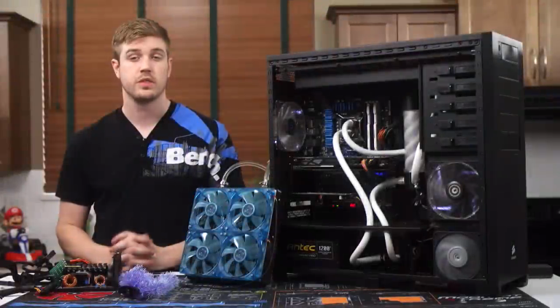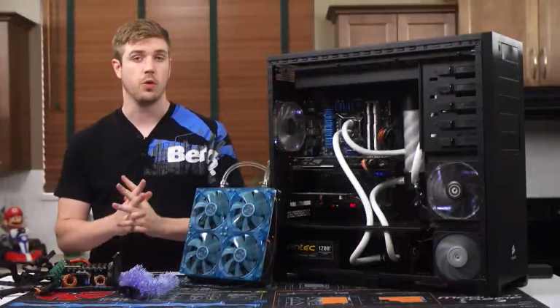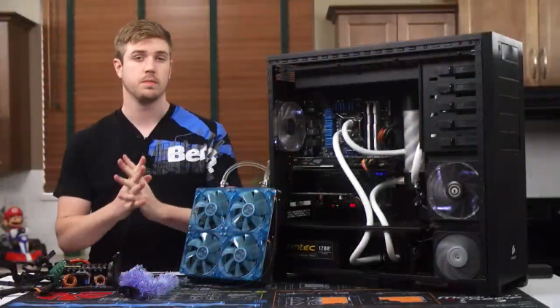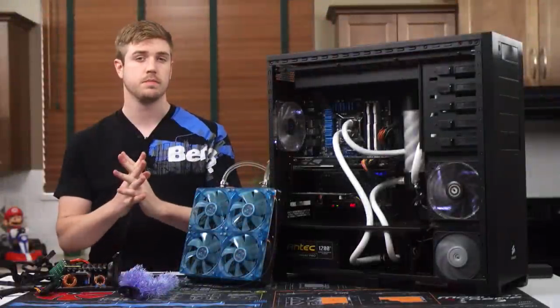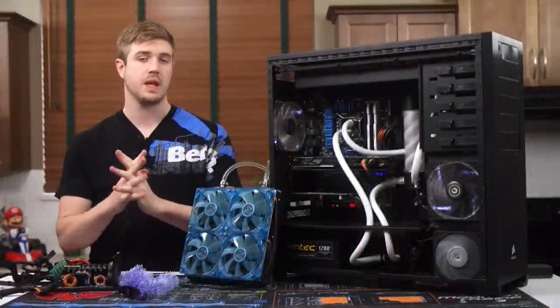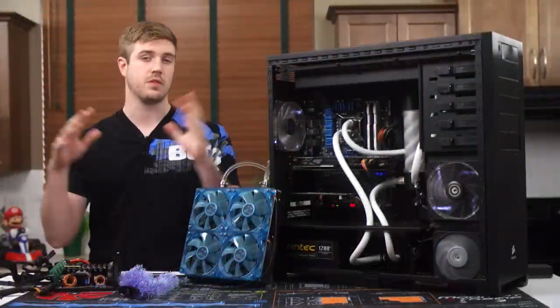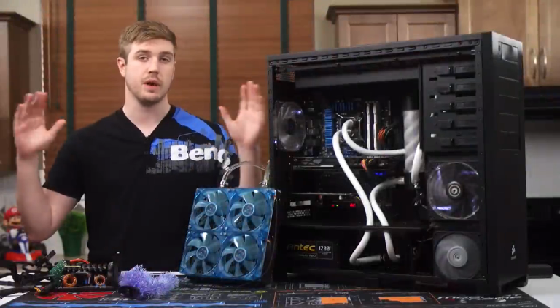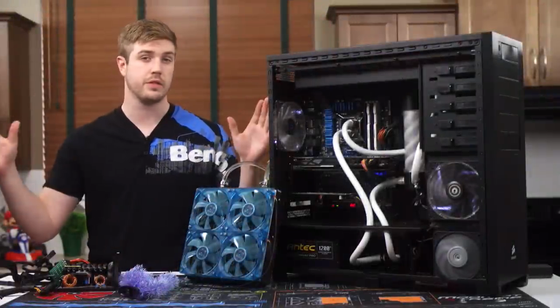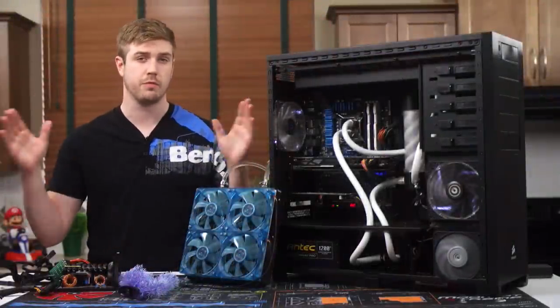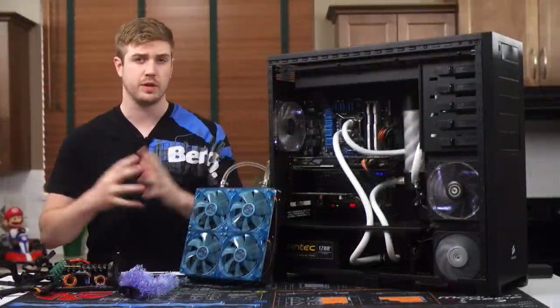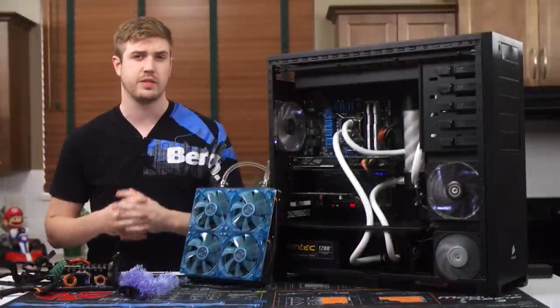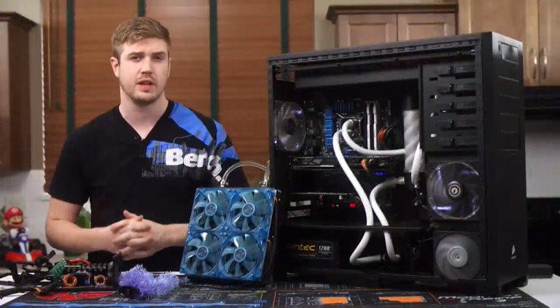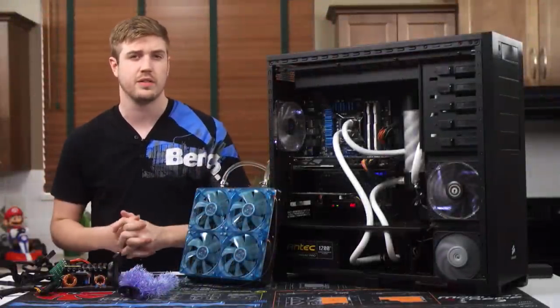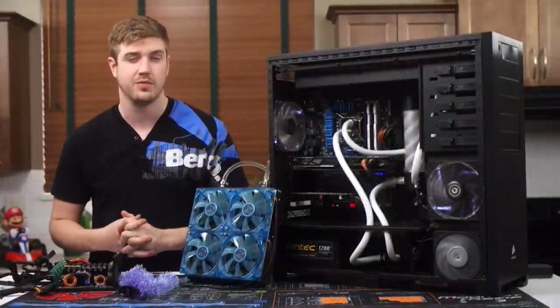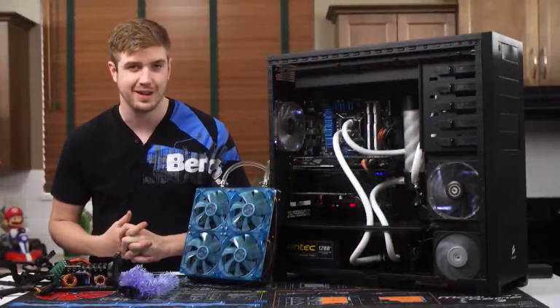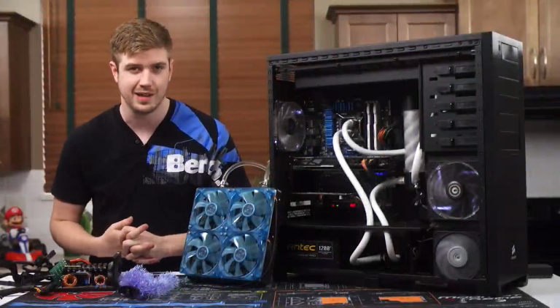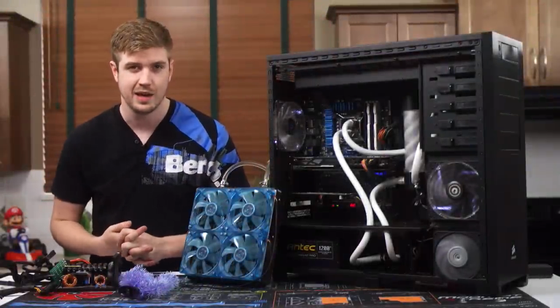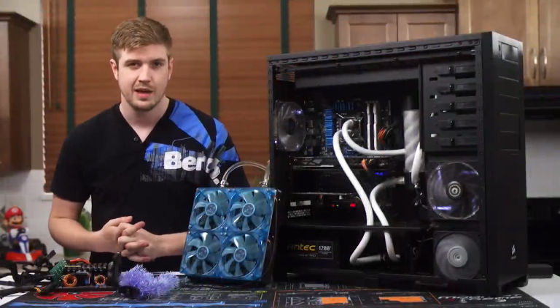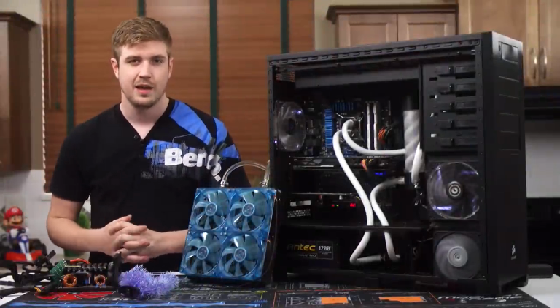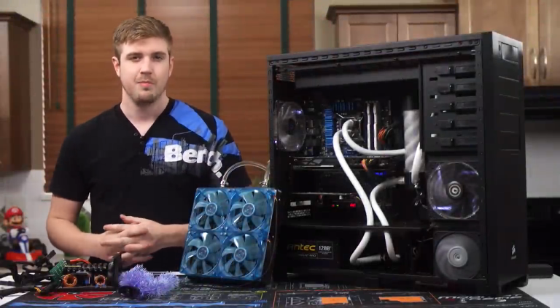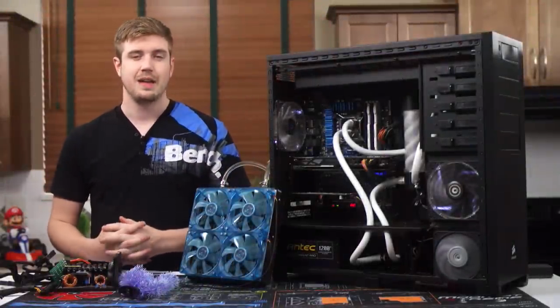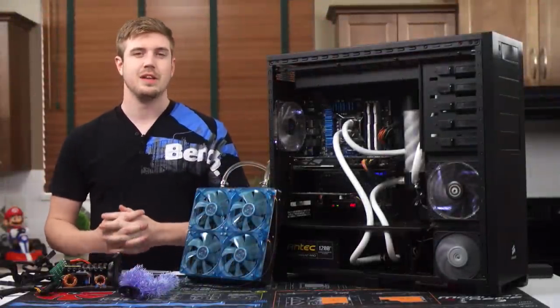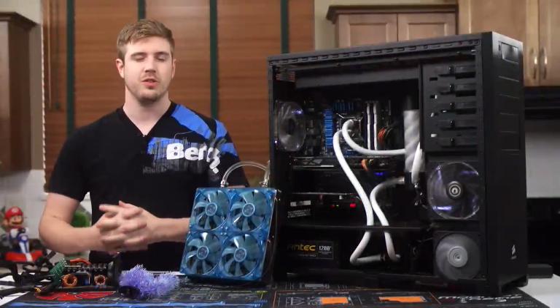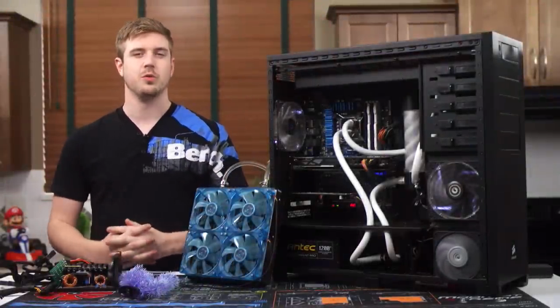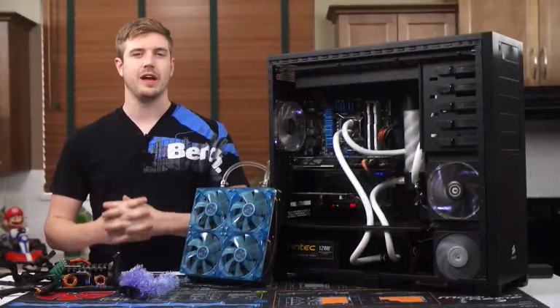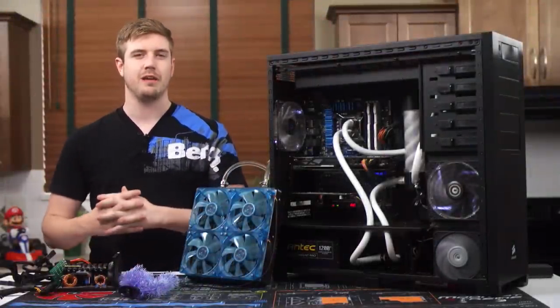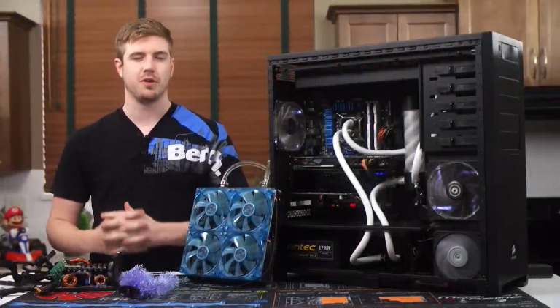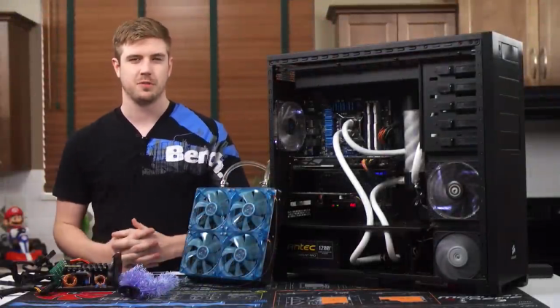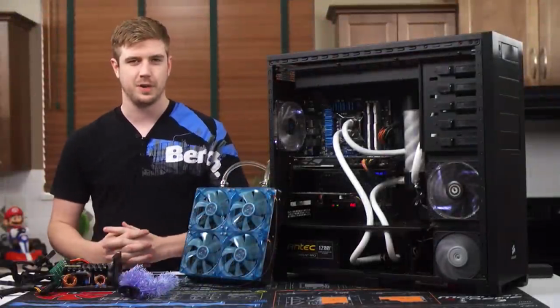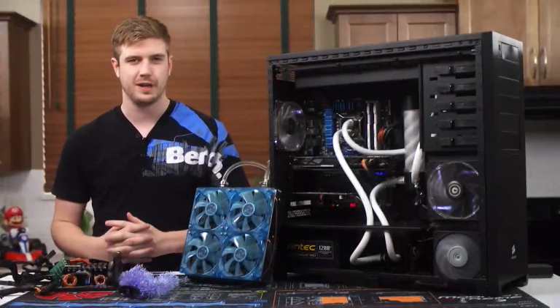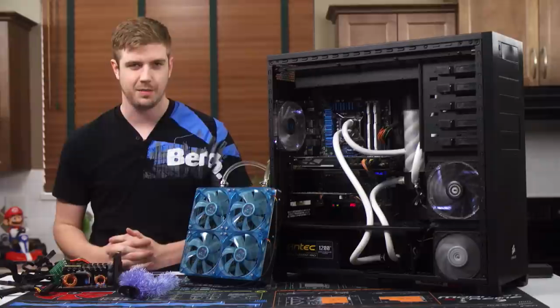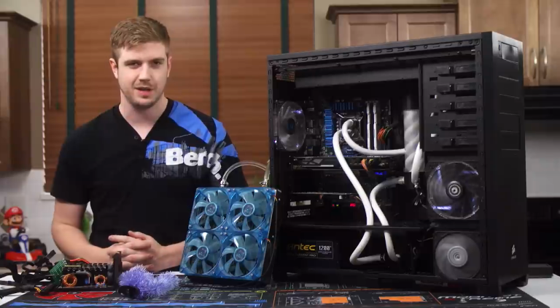After months of protesting, Linus has finally made me do a personal rig update.